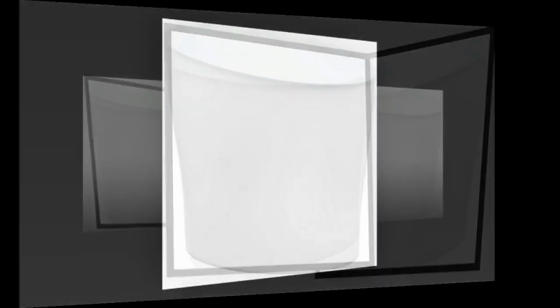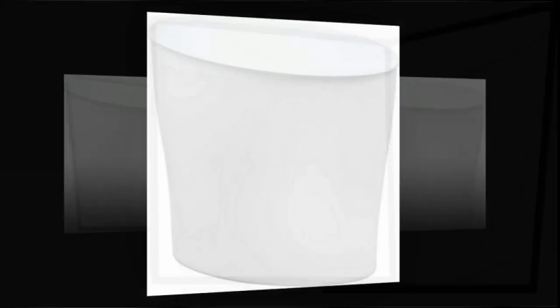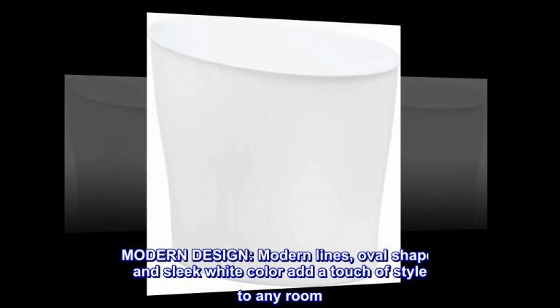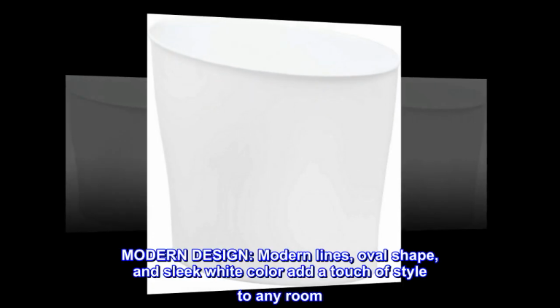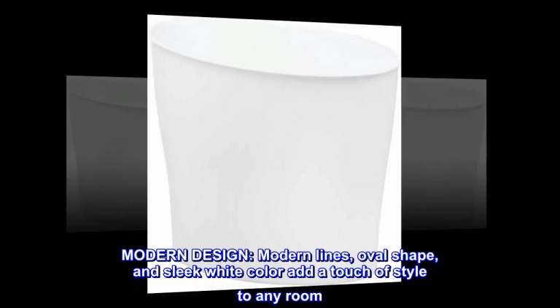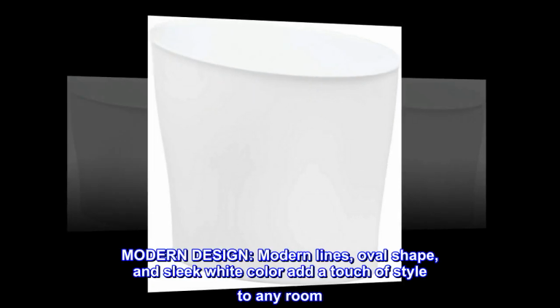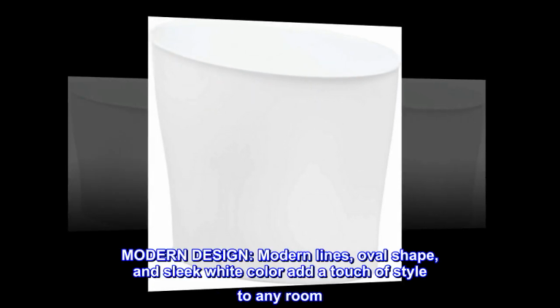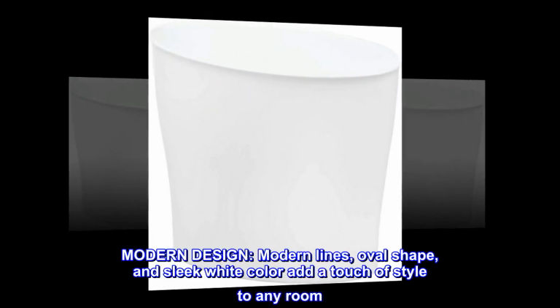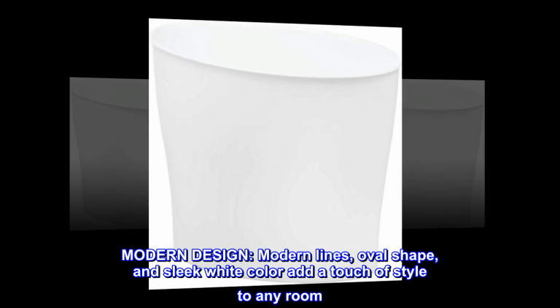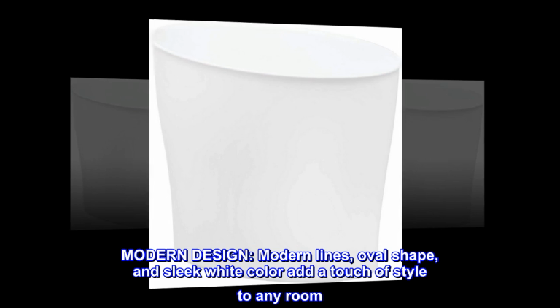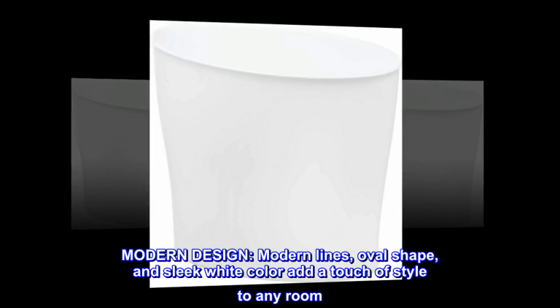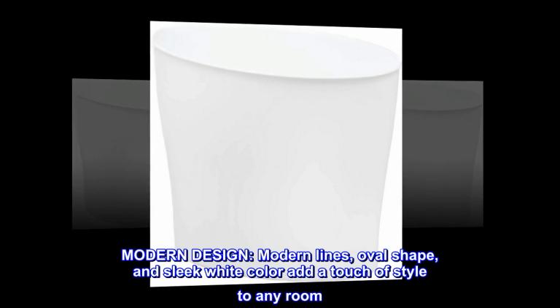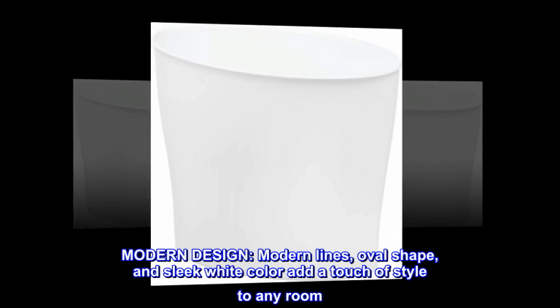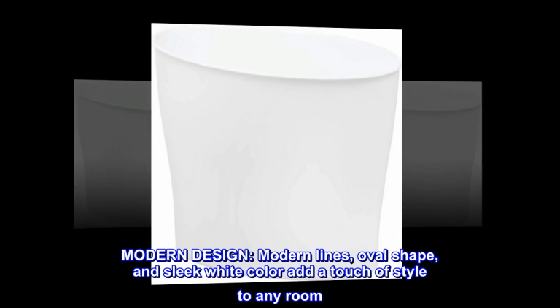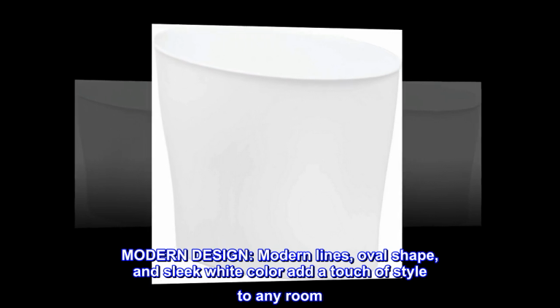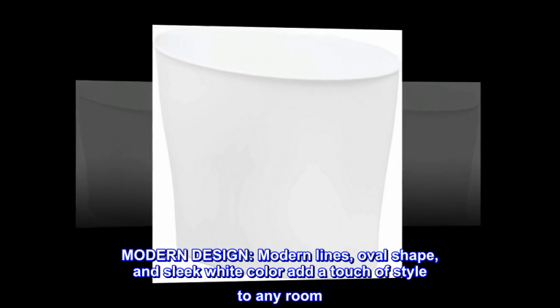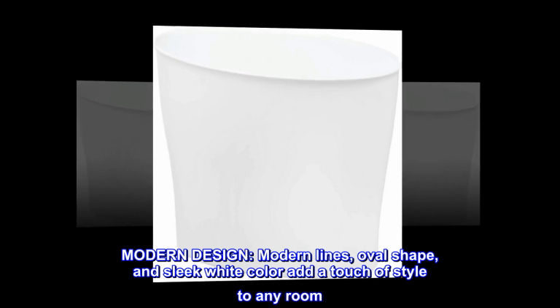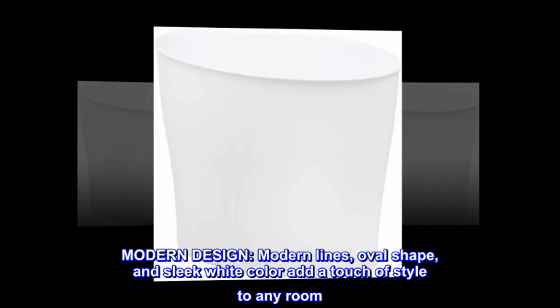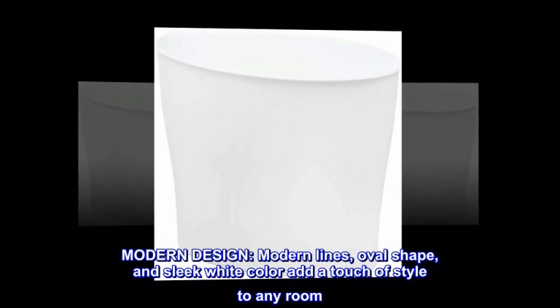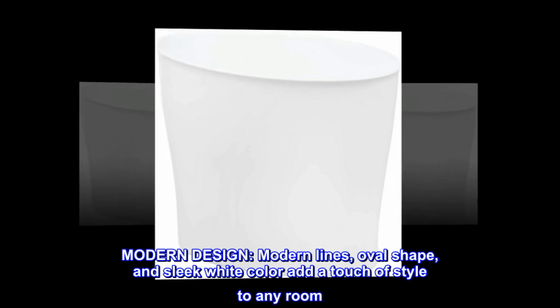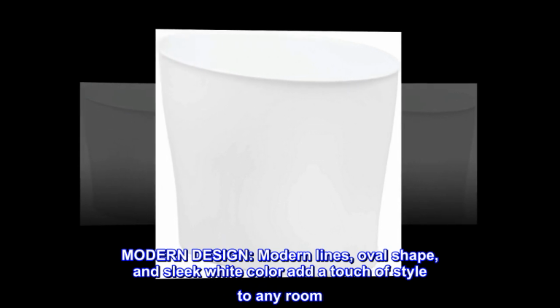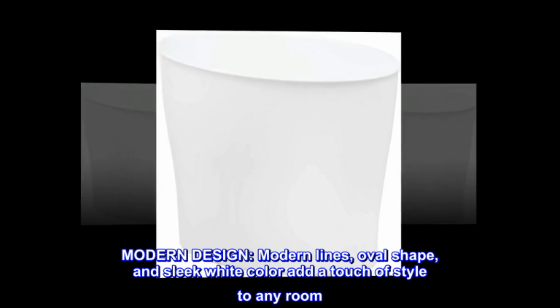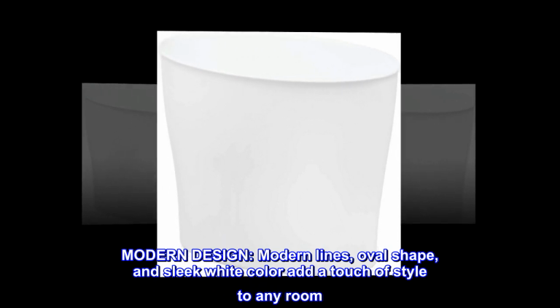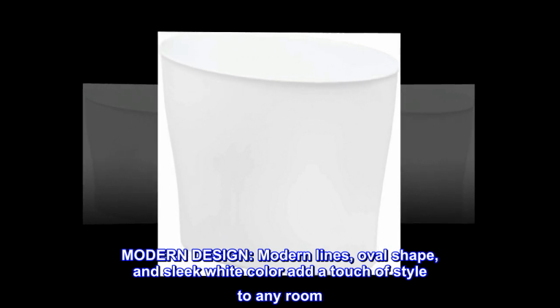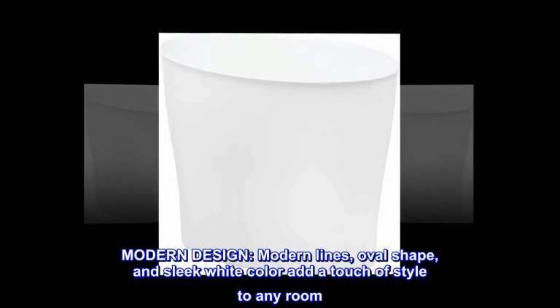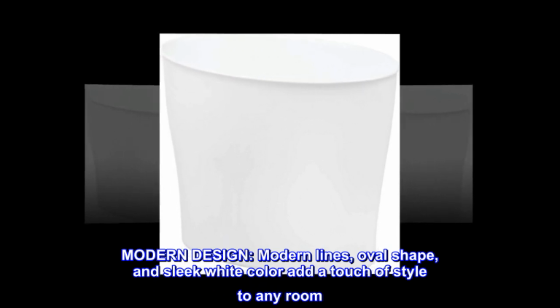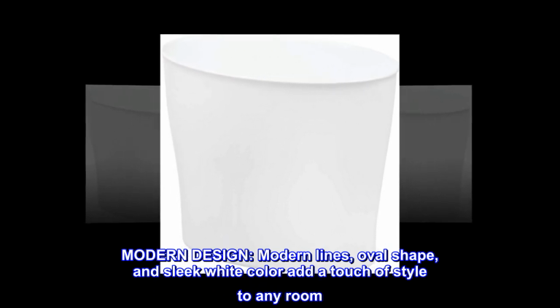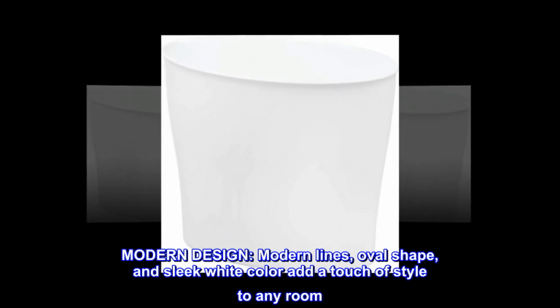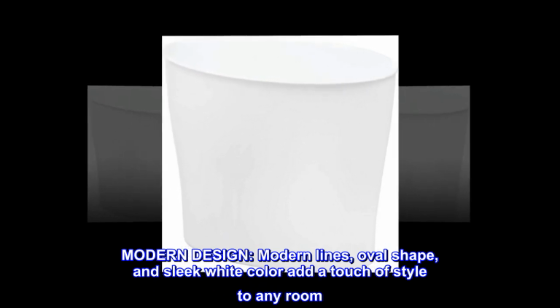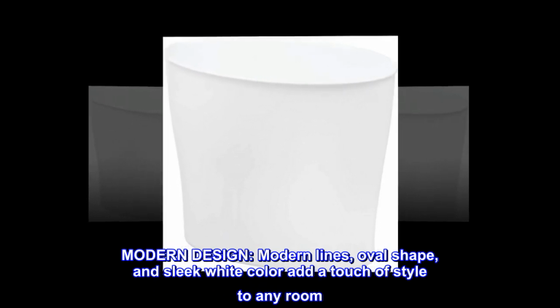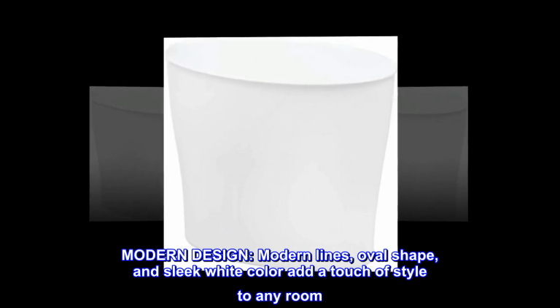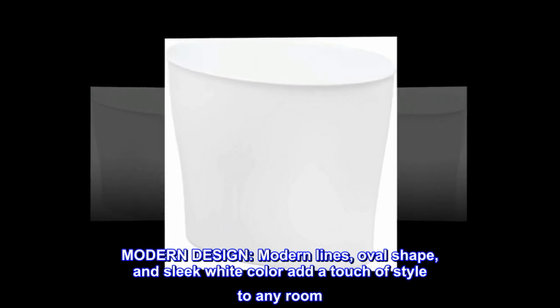Modern design. Modern lines, oval shape, and sleek white color add a touch of style to any room.